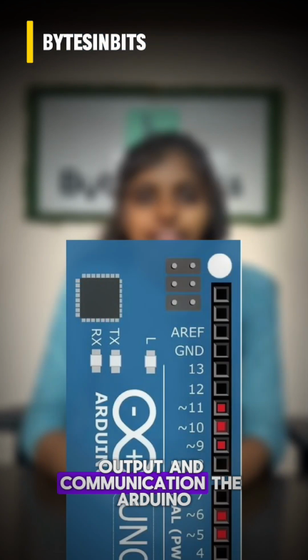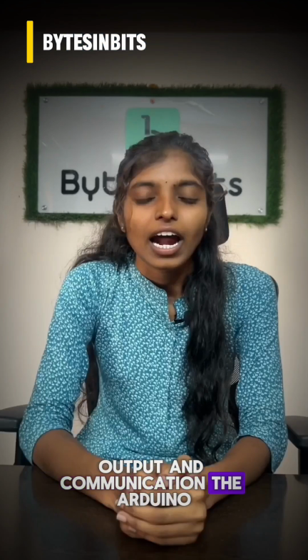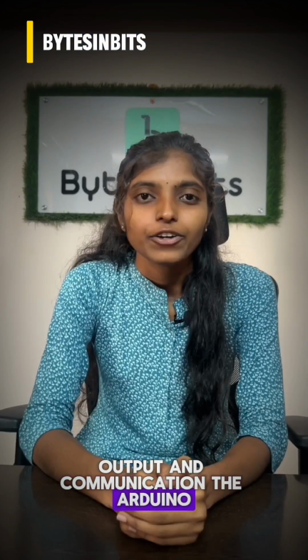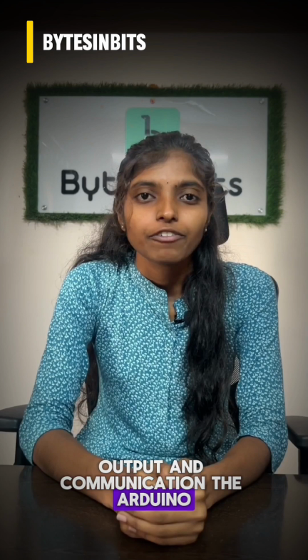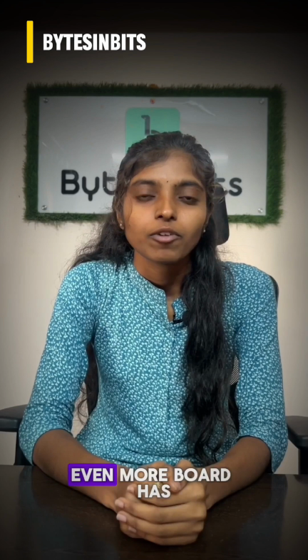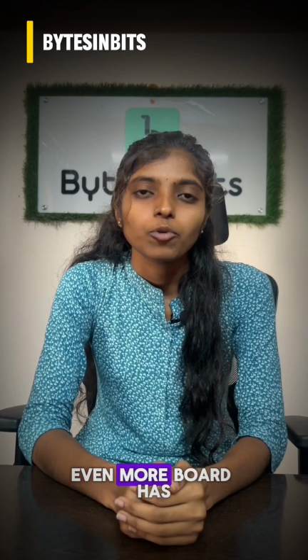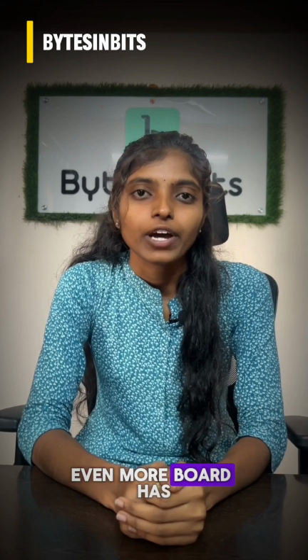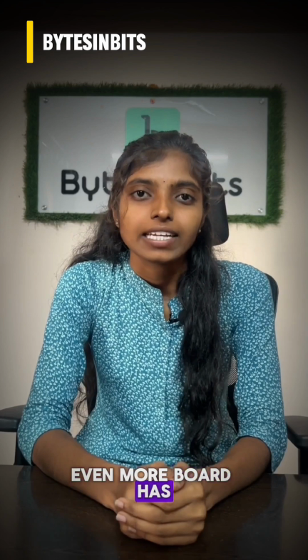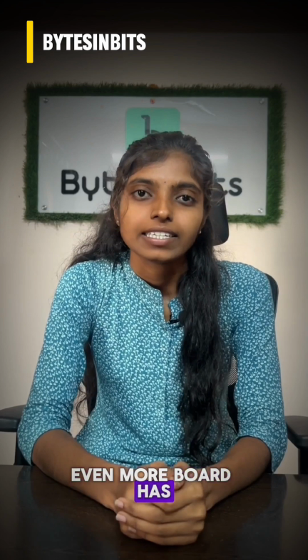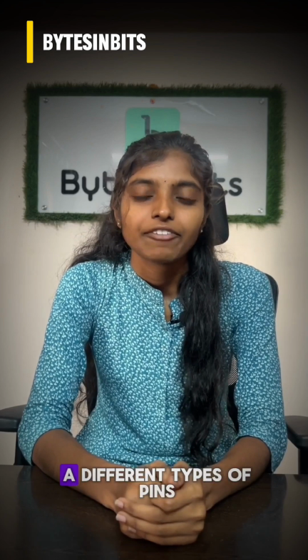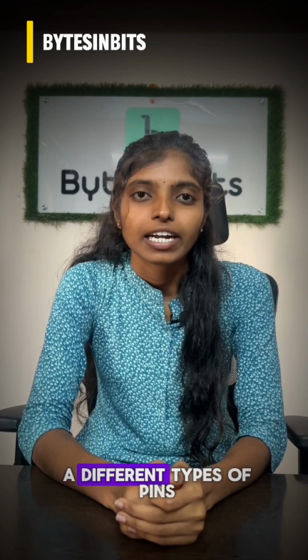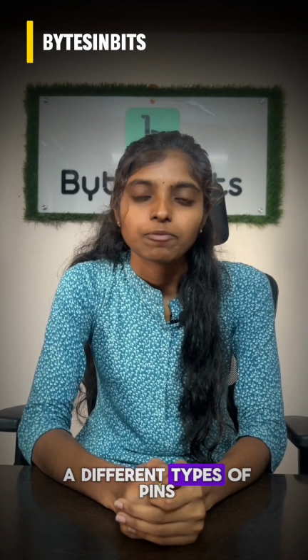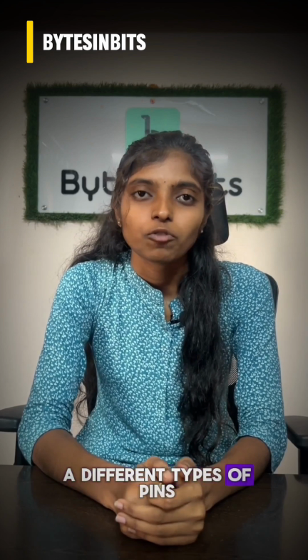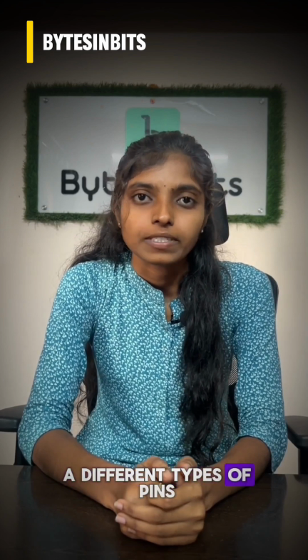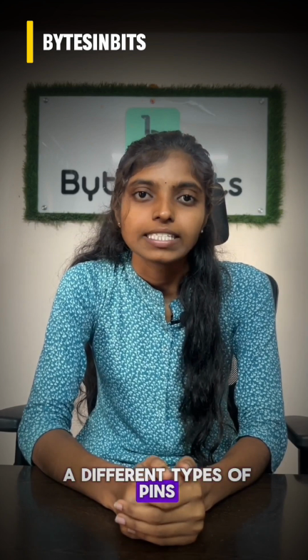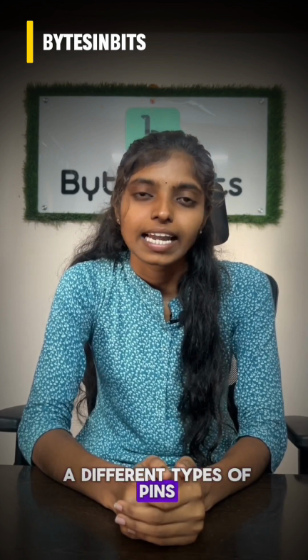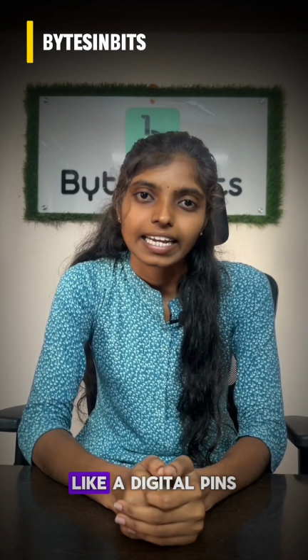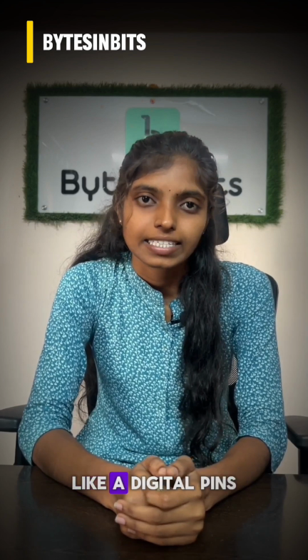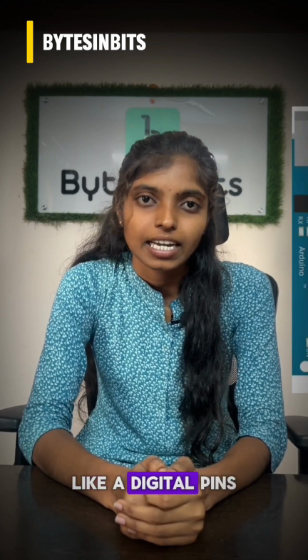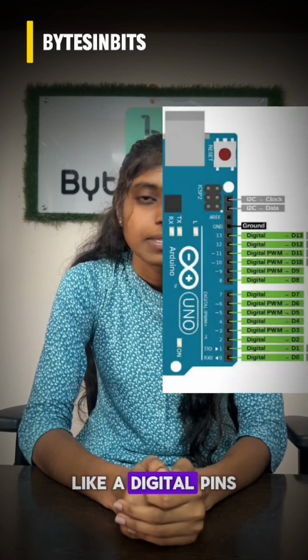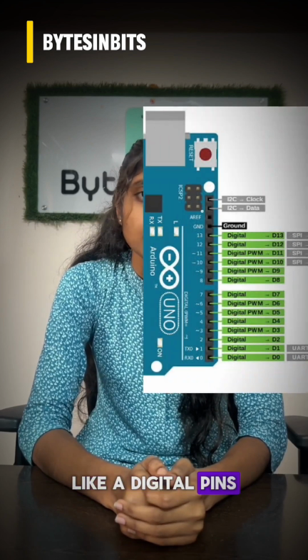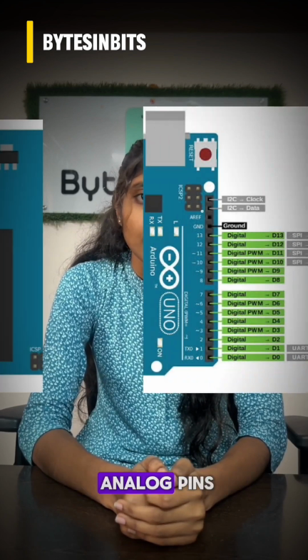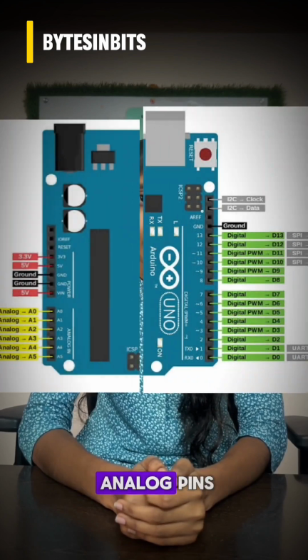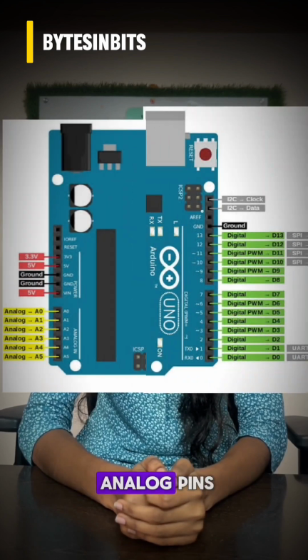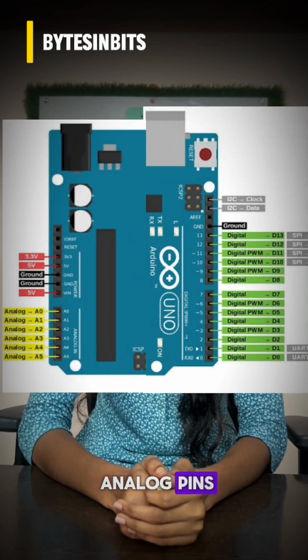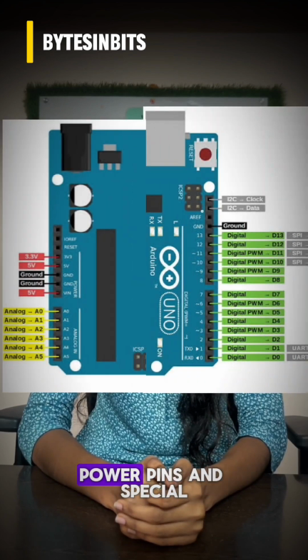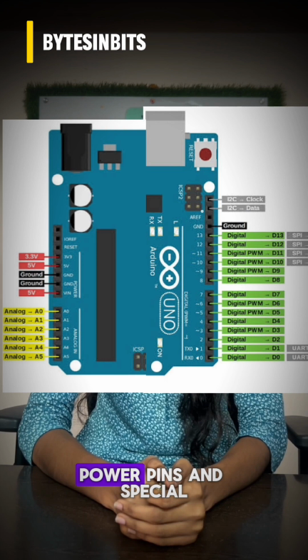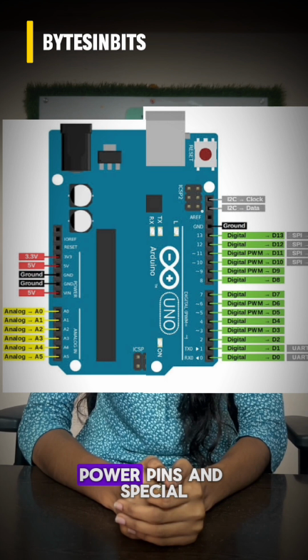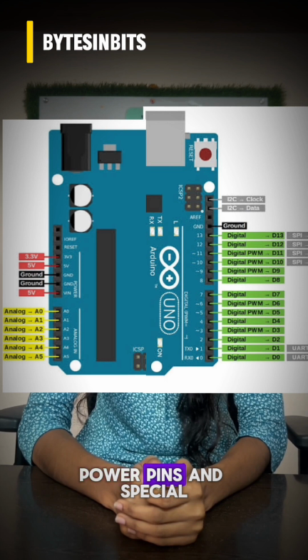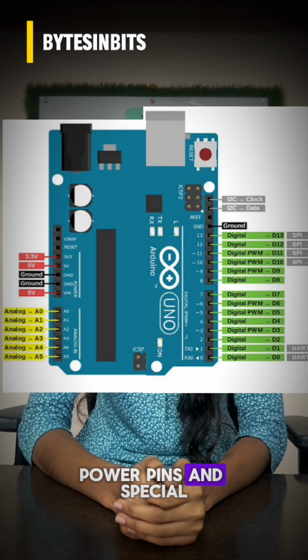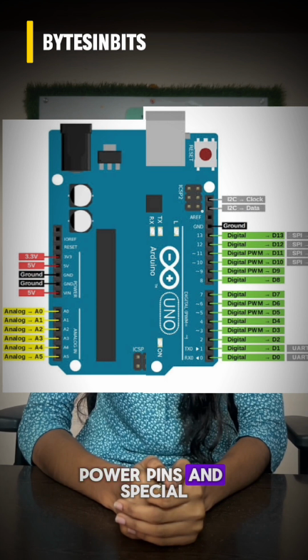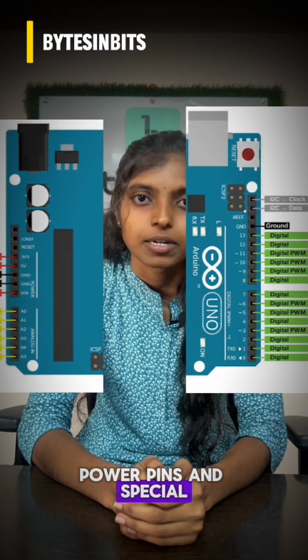The Arduino UNO board has different types of pins like digital pins, analog pins, power pins, and special pins.